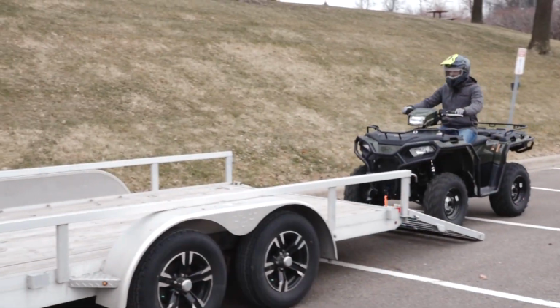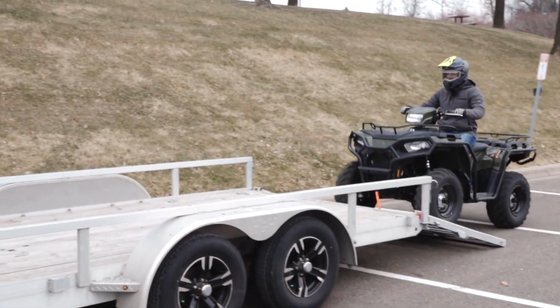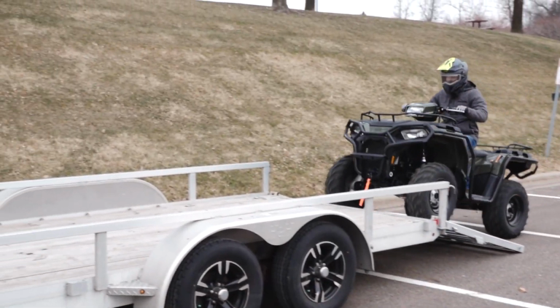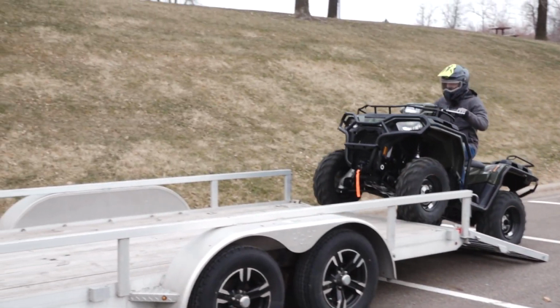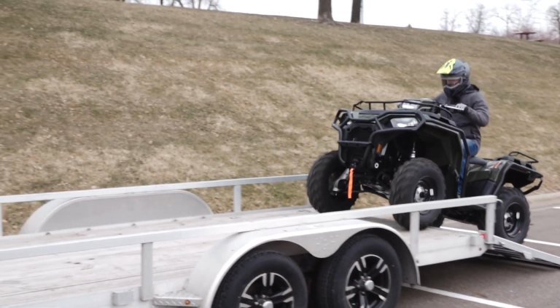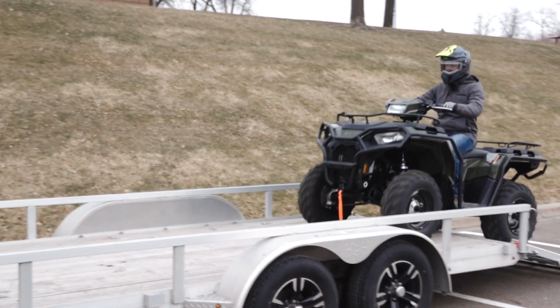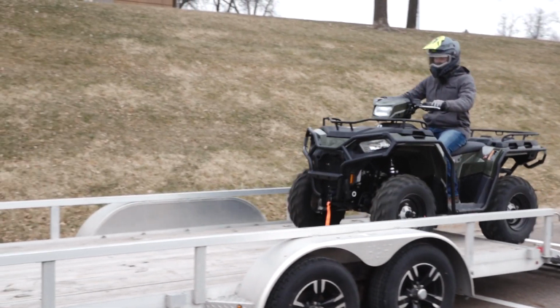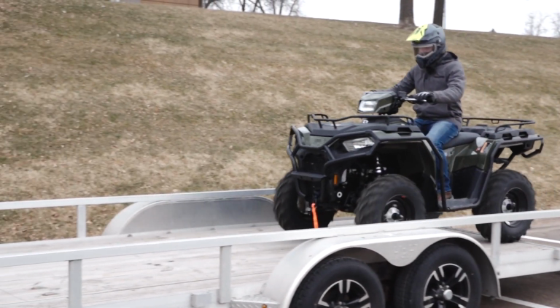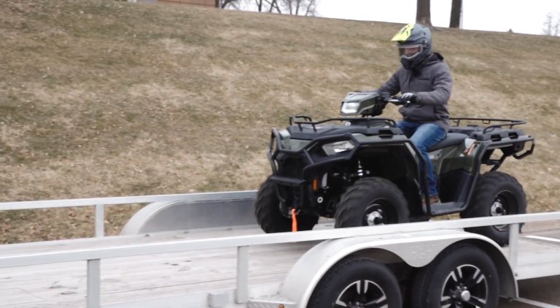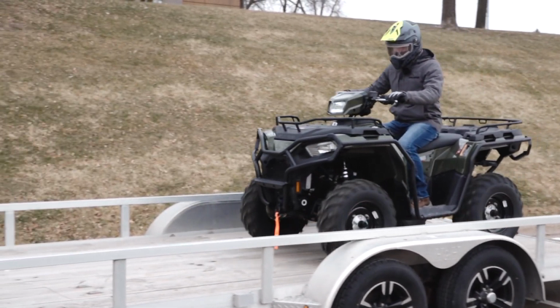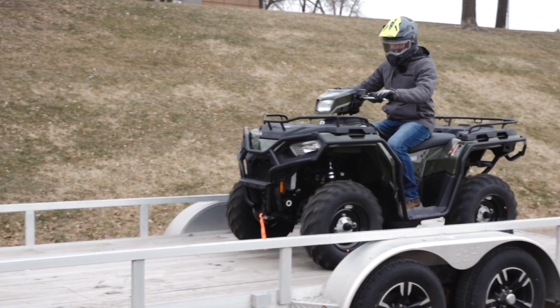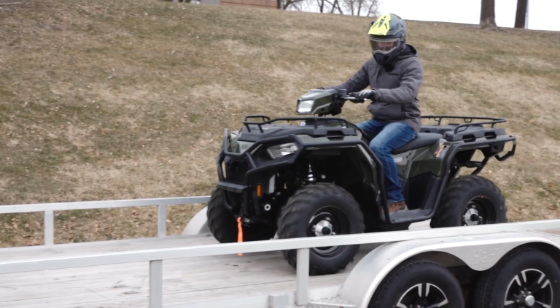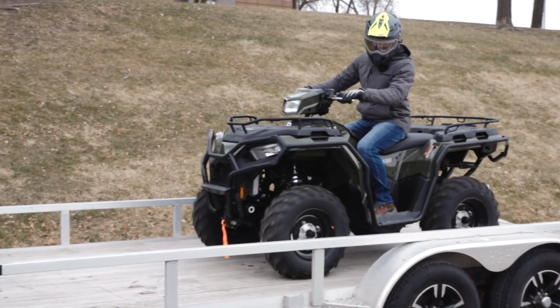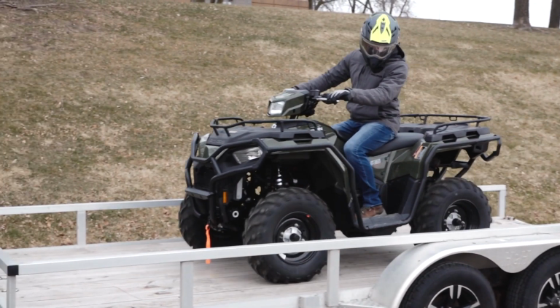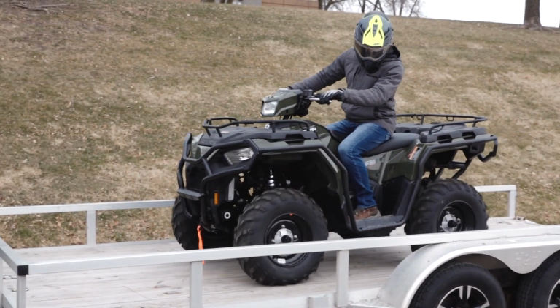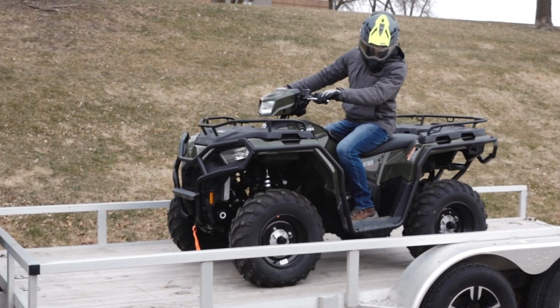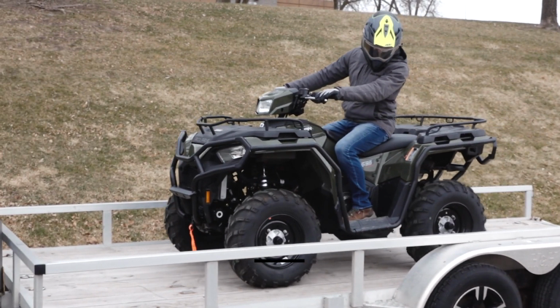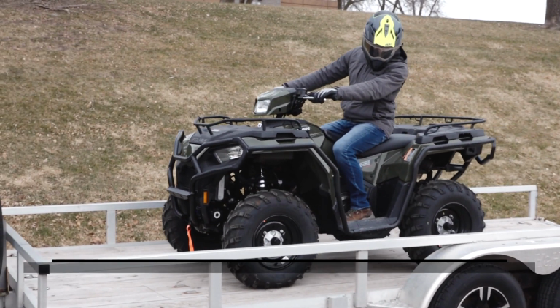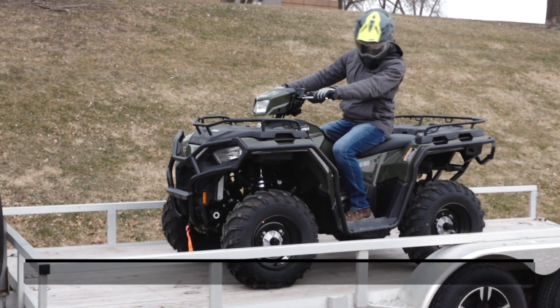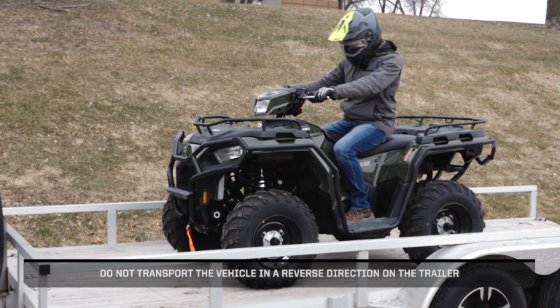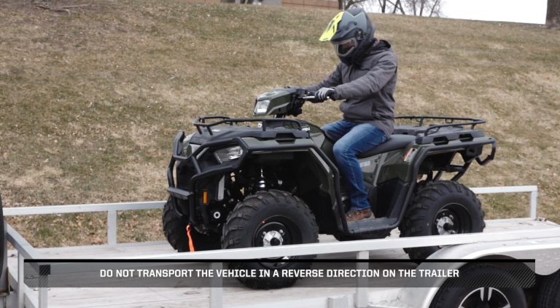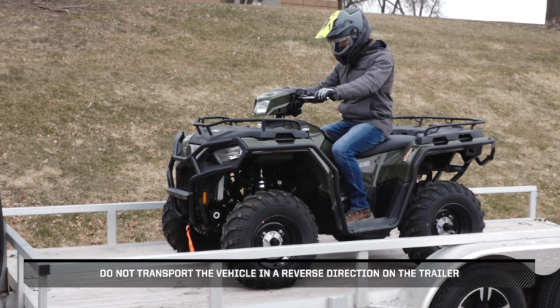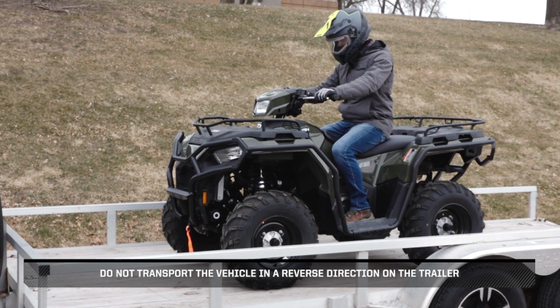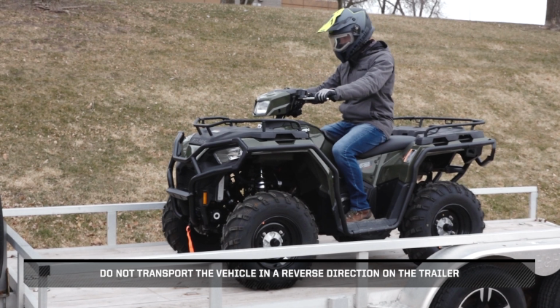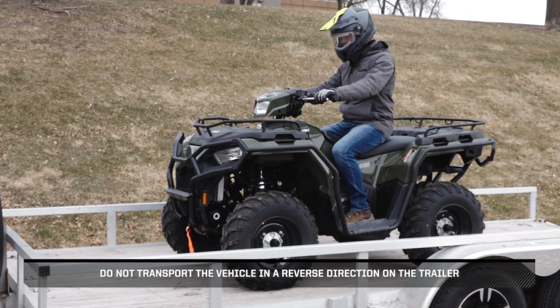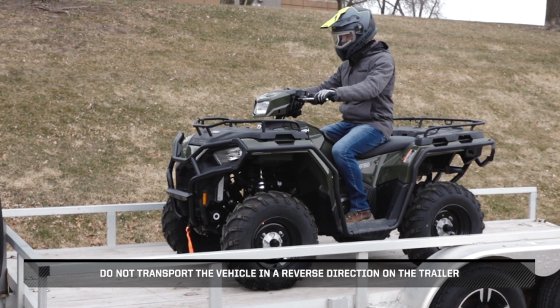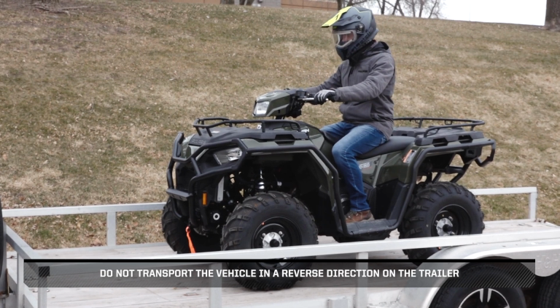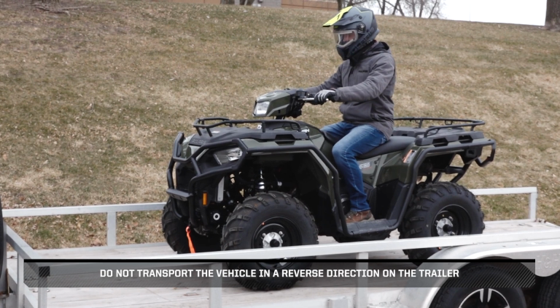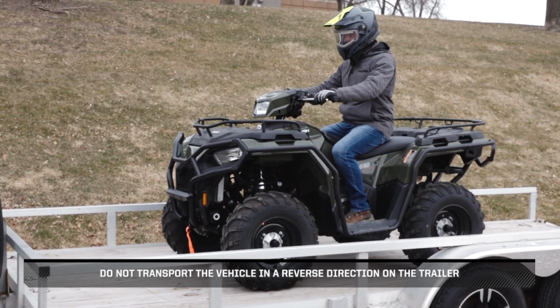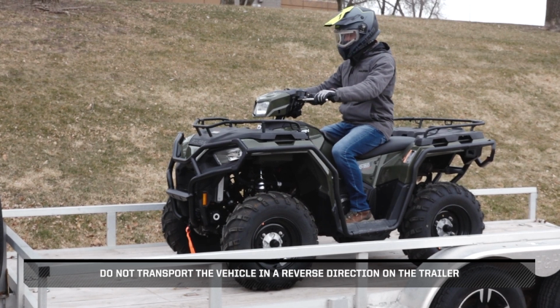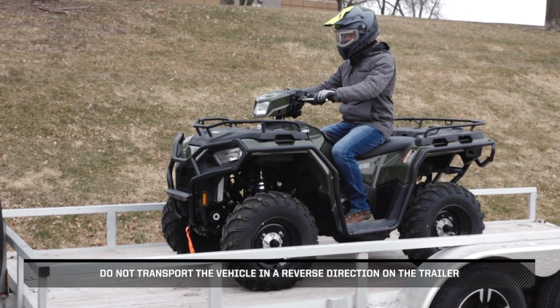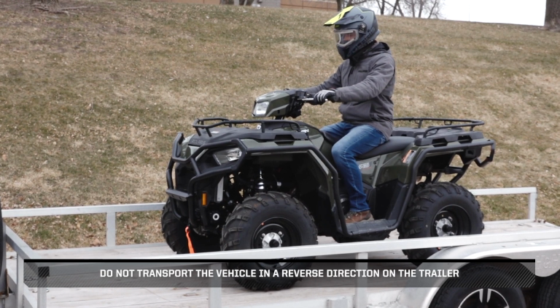Next, safely drive your vehicle onto the trailer. Do not transport the vehicle in a reverse direction on the trailer.